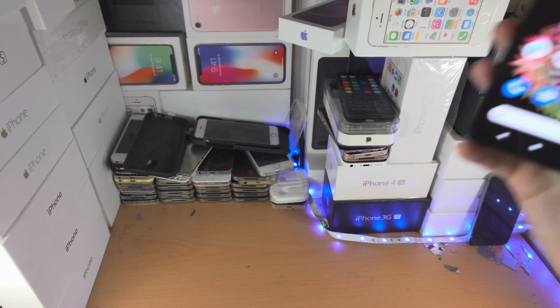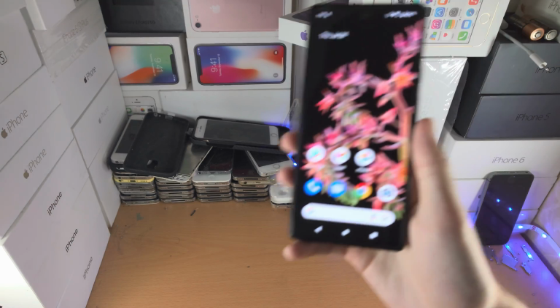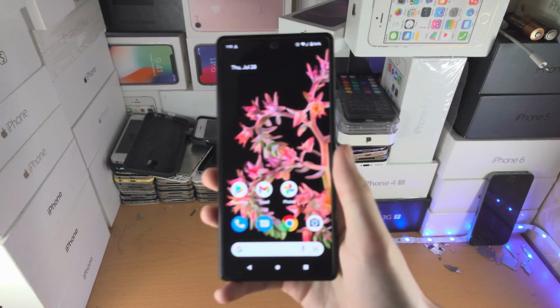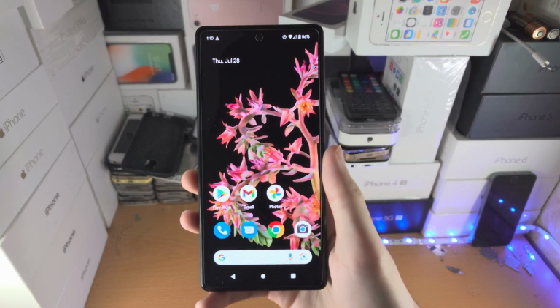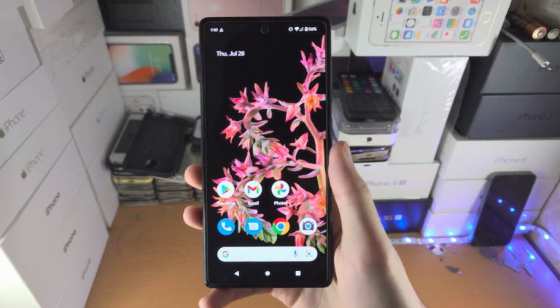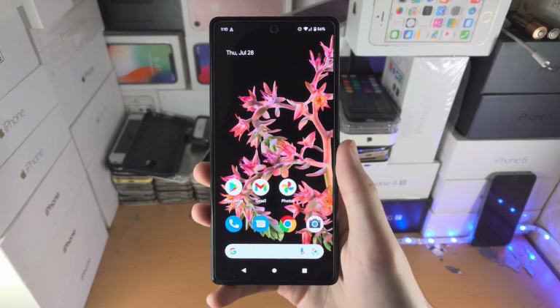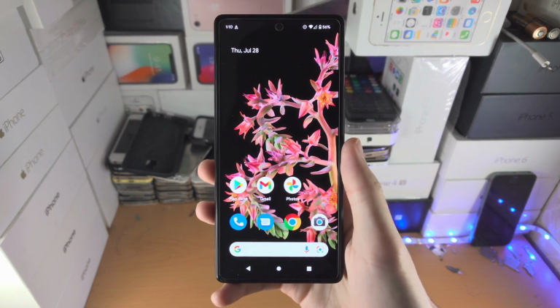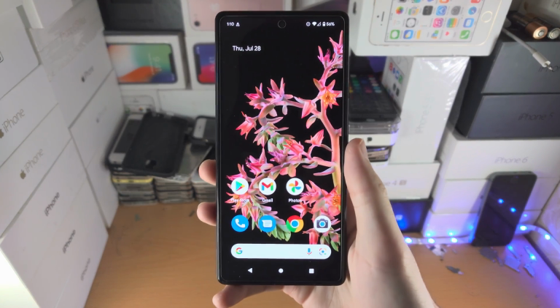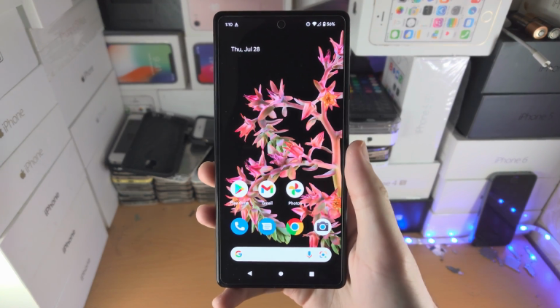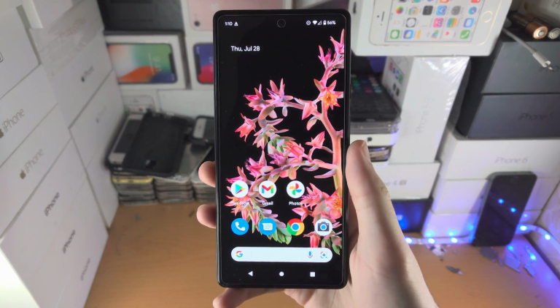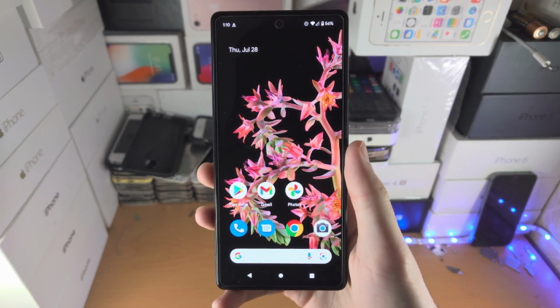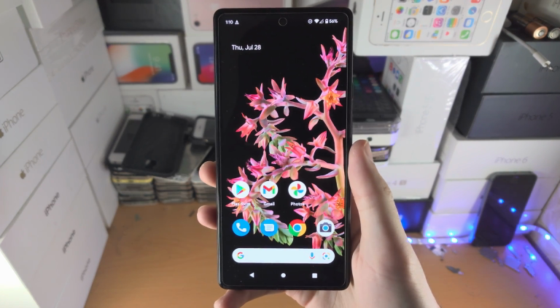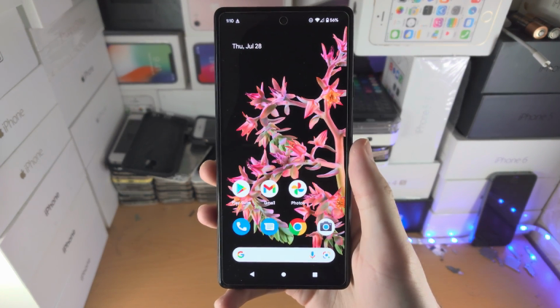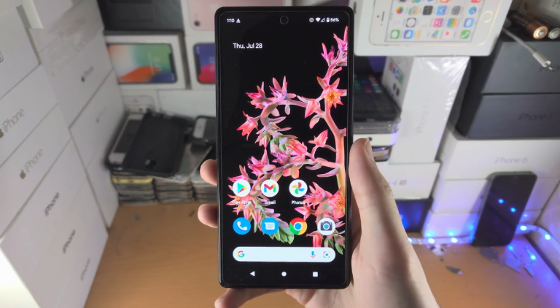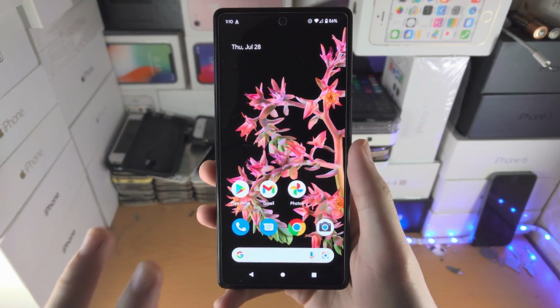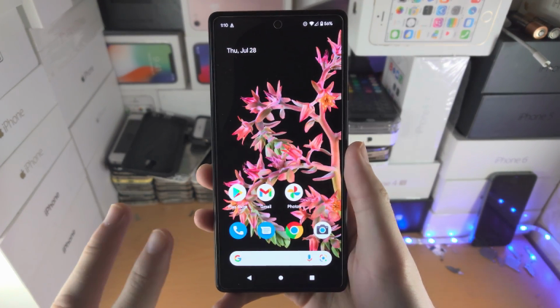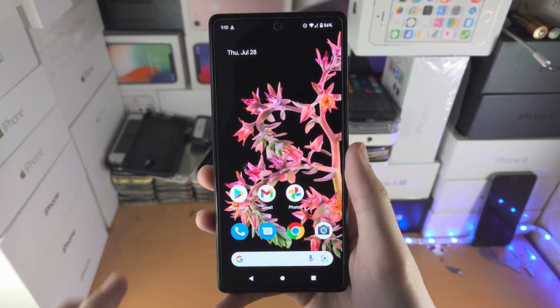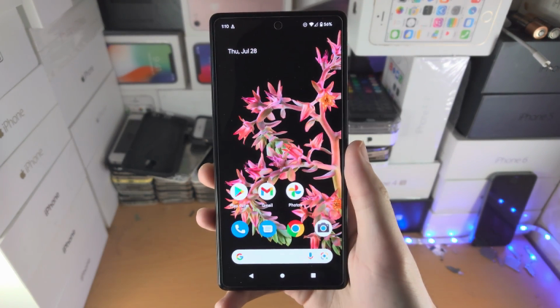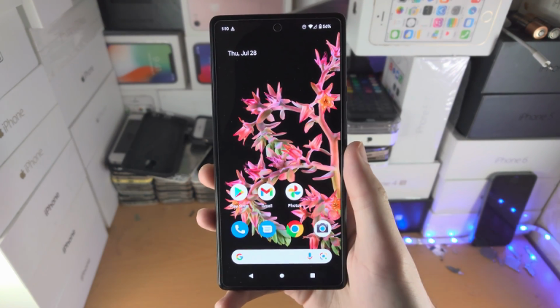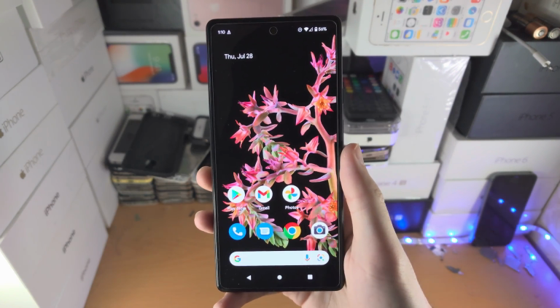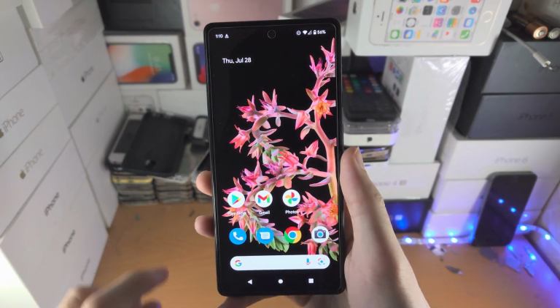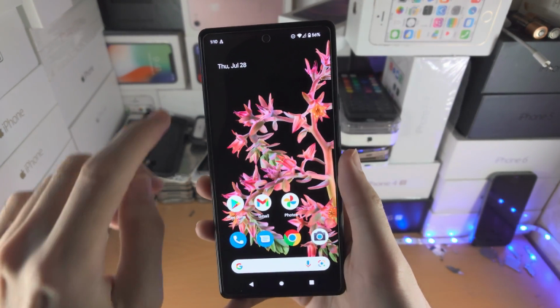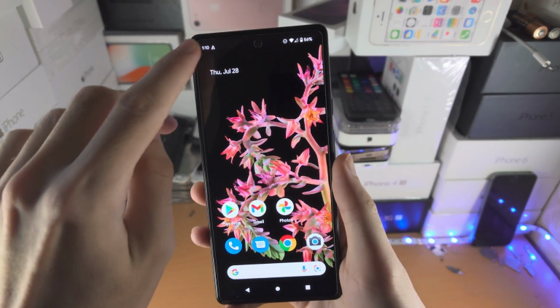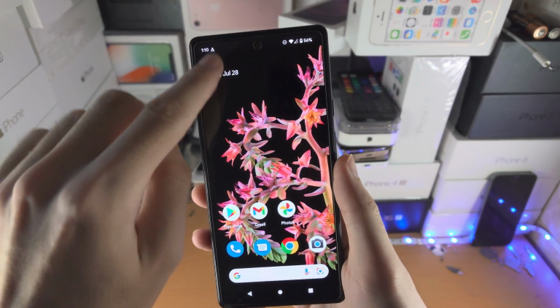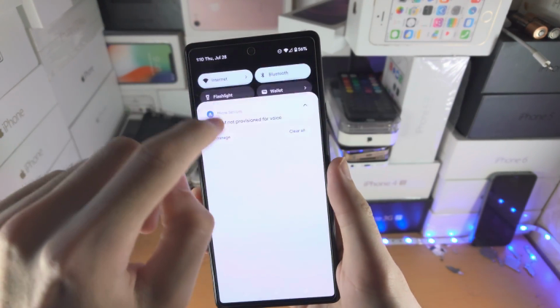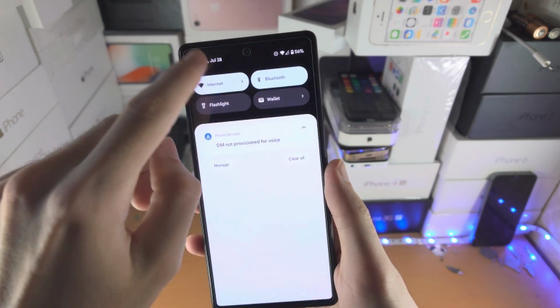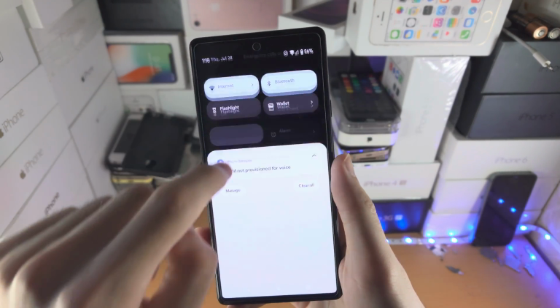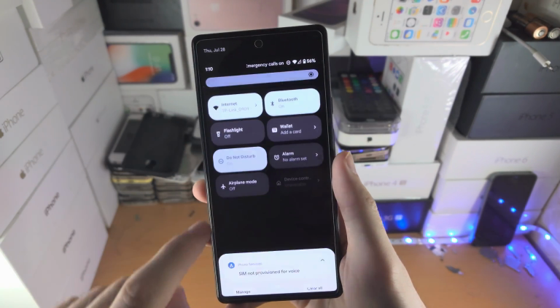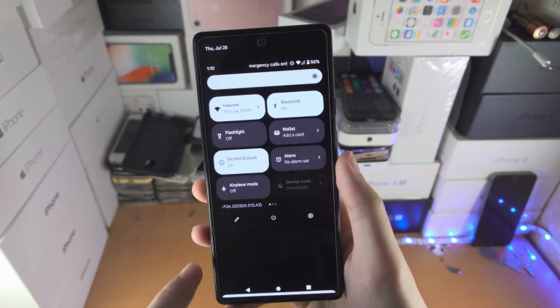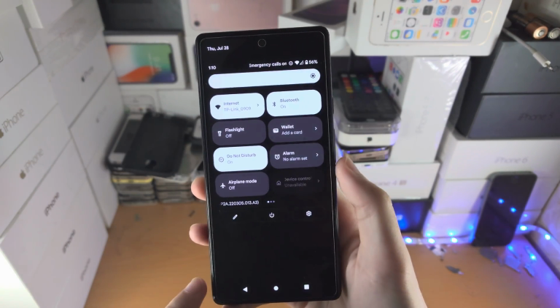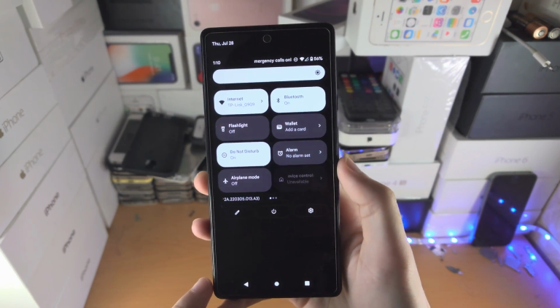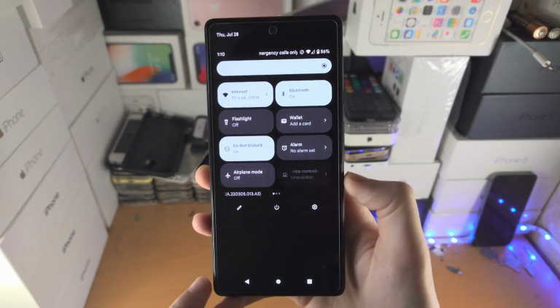Welcome everyone. I would like to show you two ways to turn on the hotspot on your Pixel 6 series.